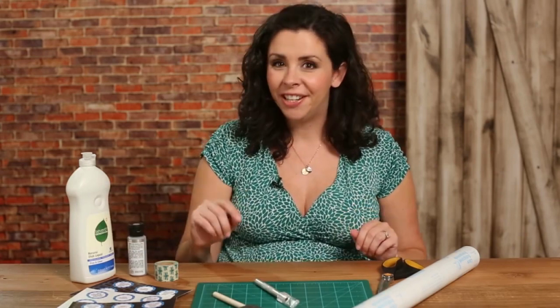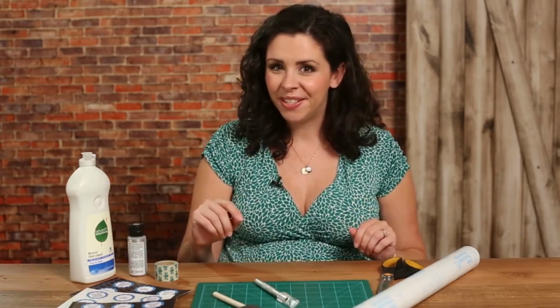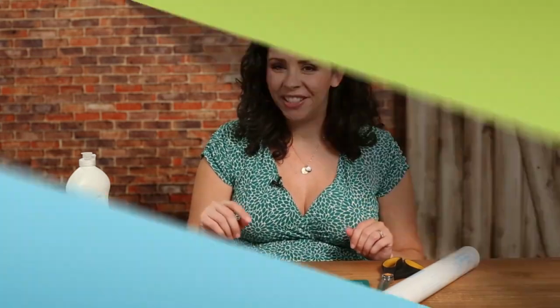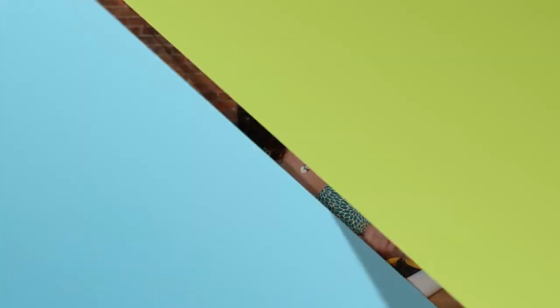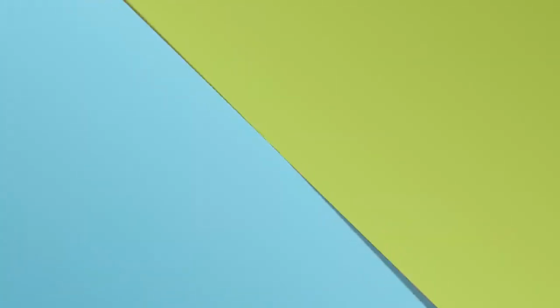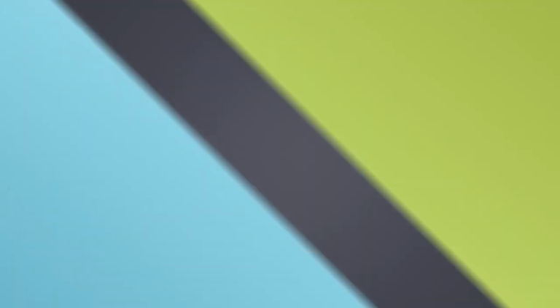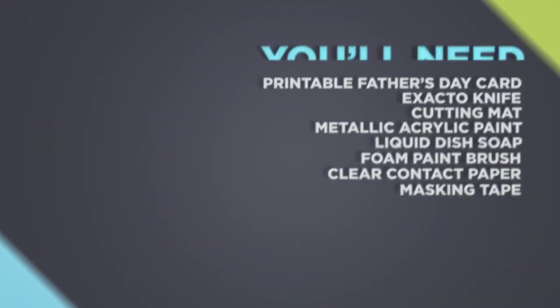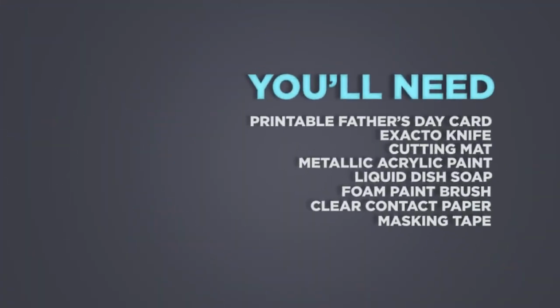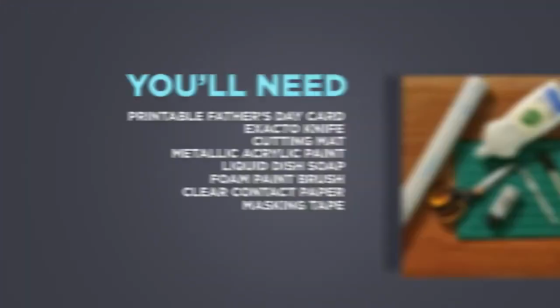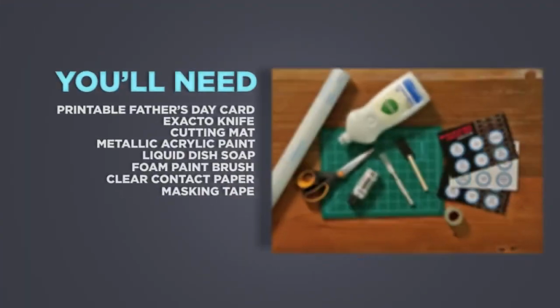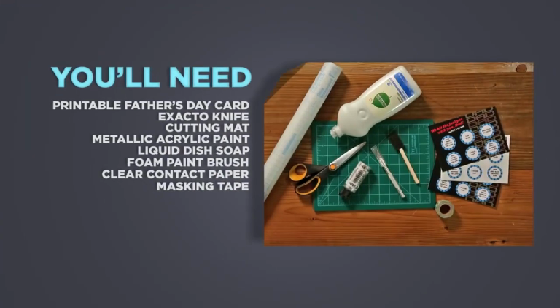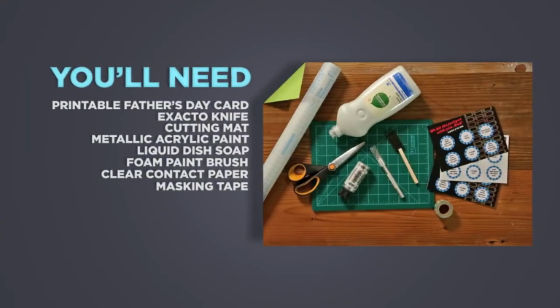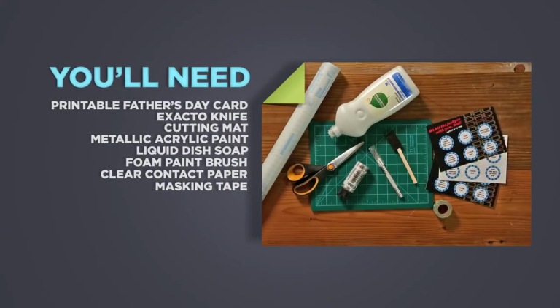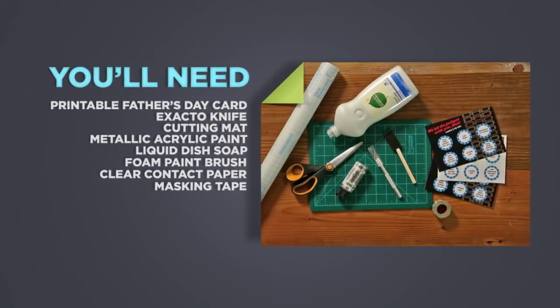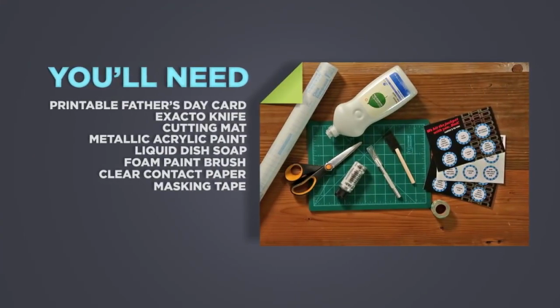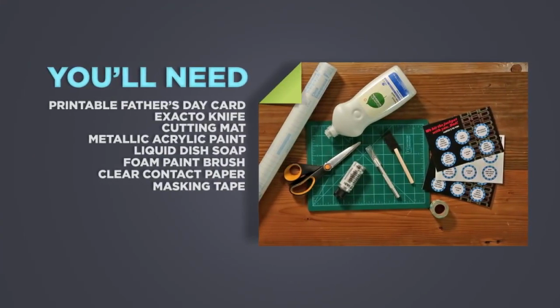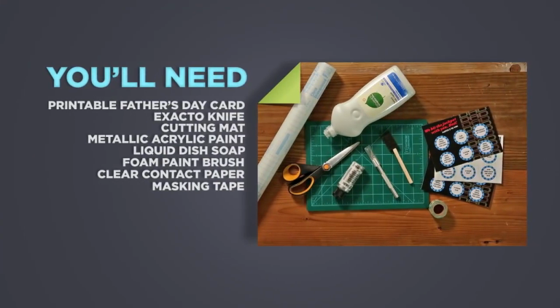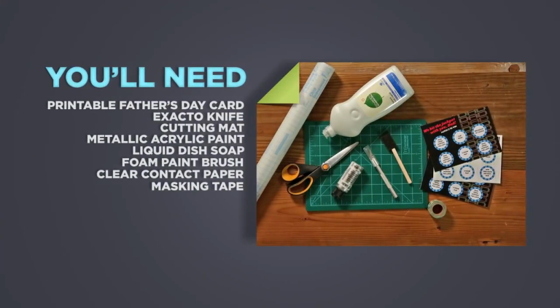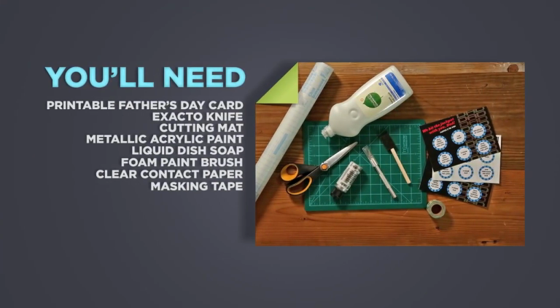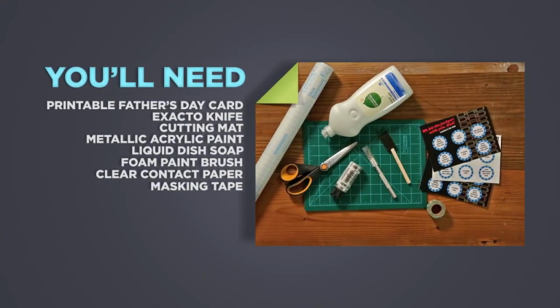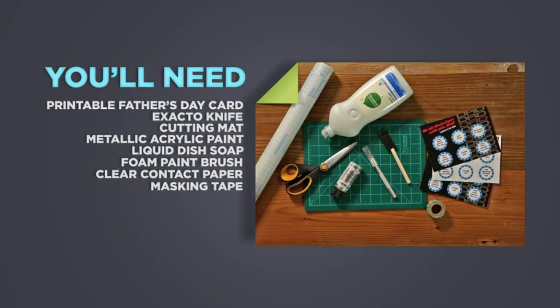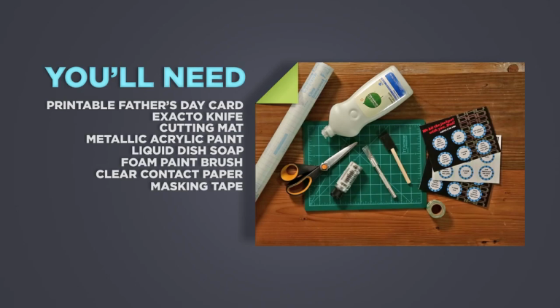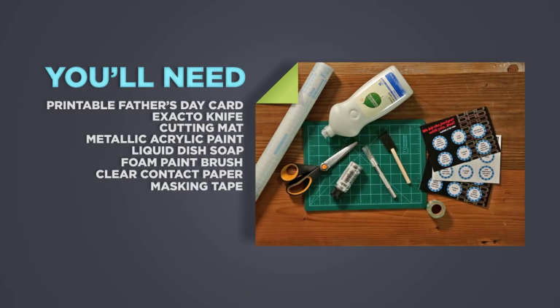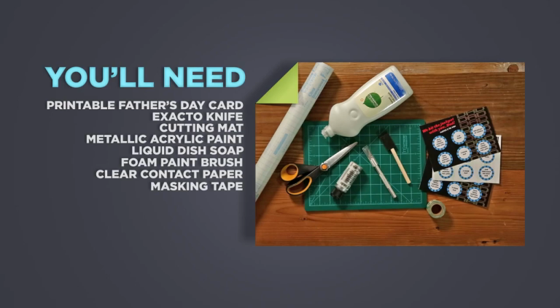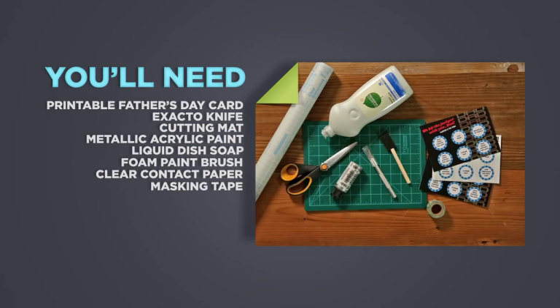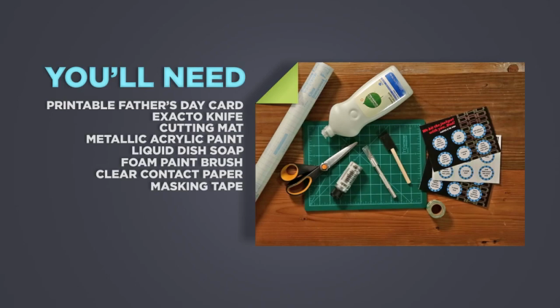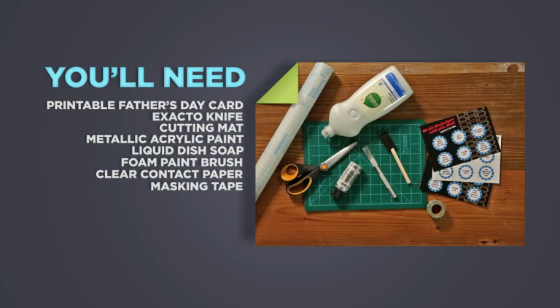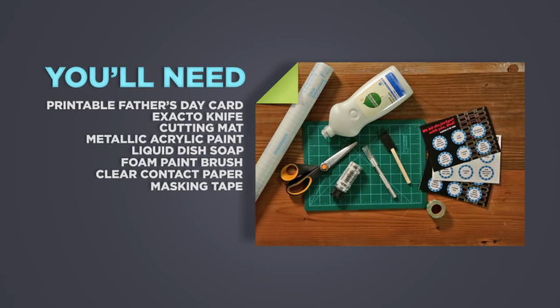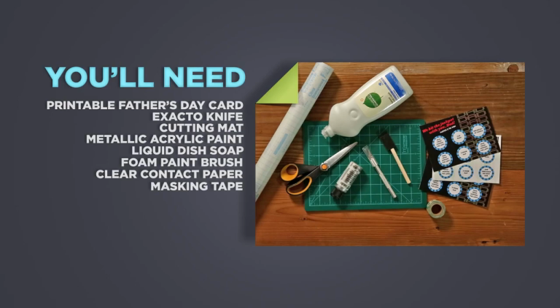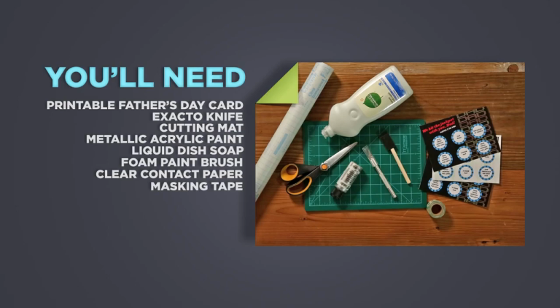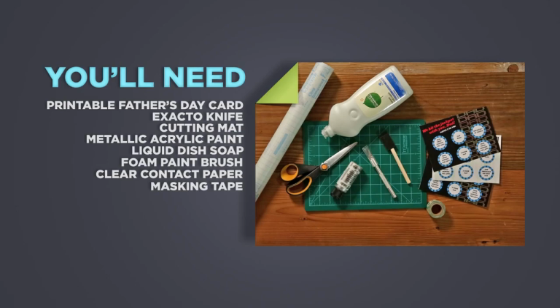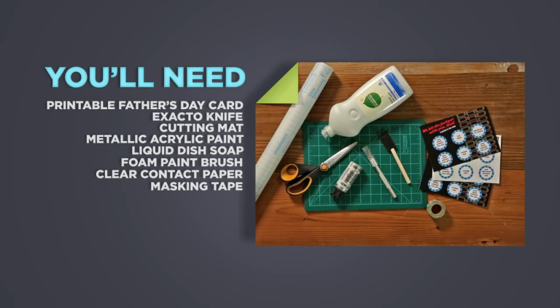Here's what you'll need. You can download our free Father's Day card printables at HGTV.com.